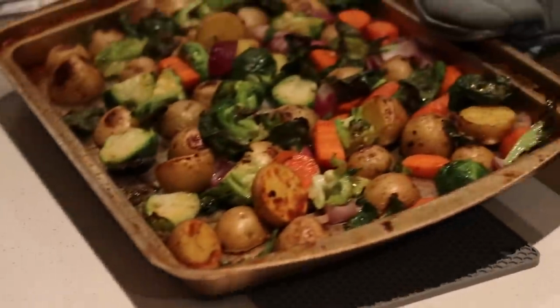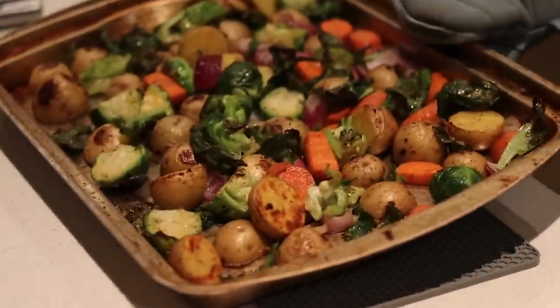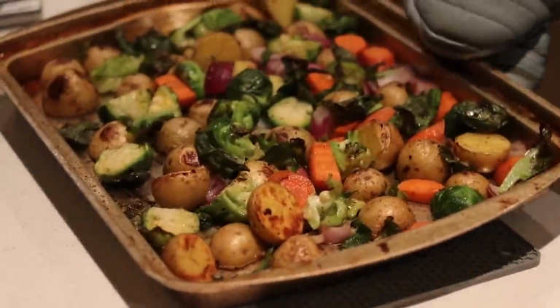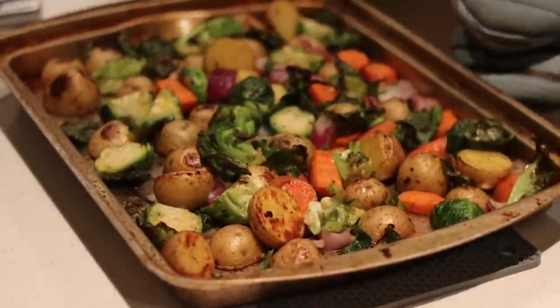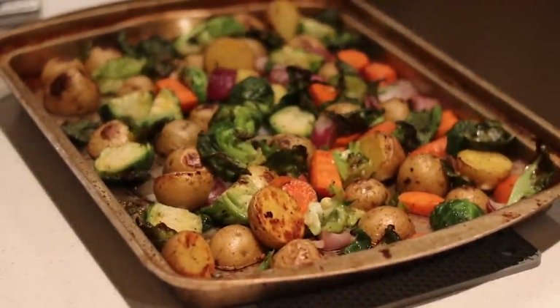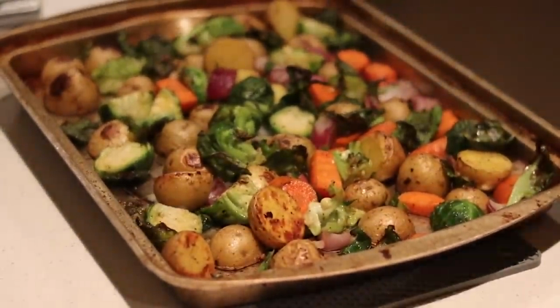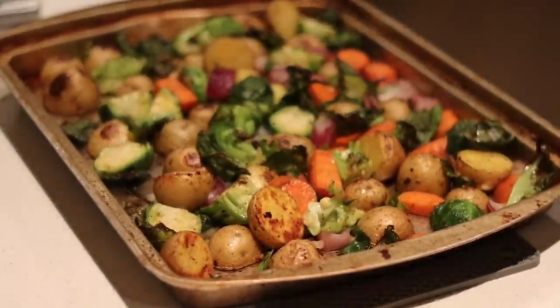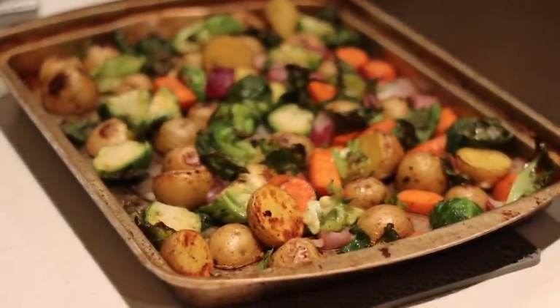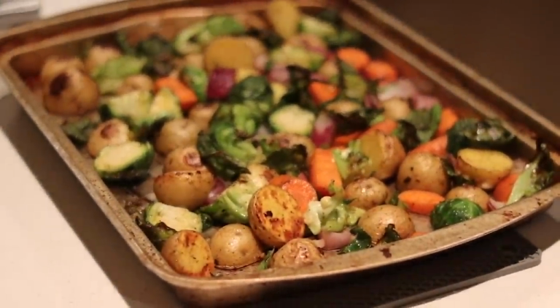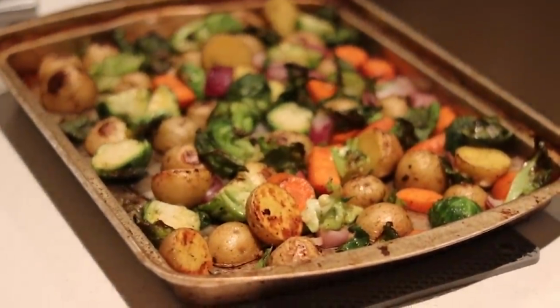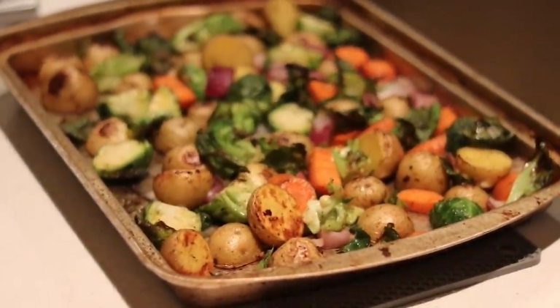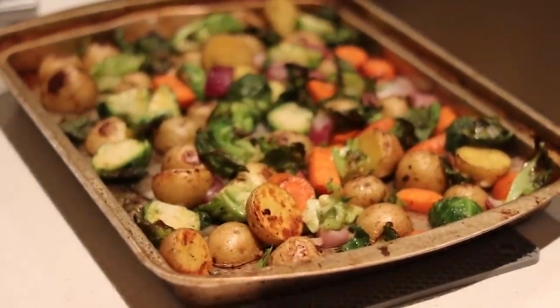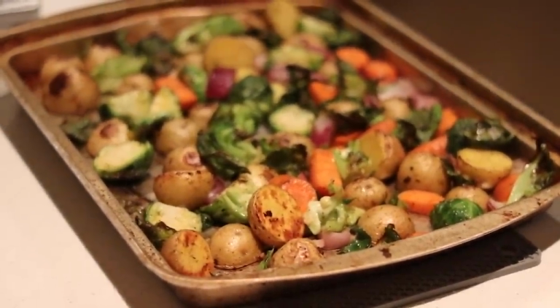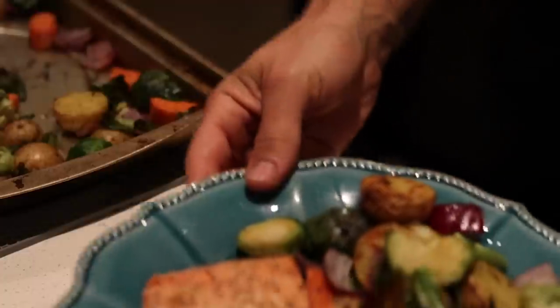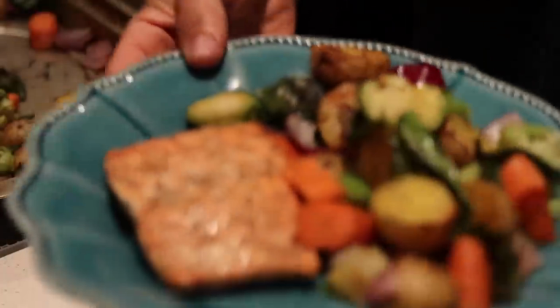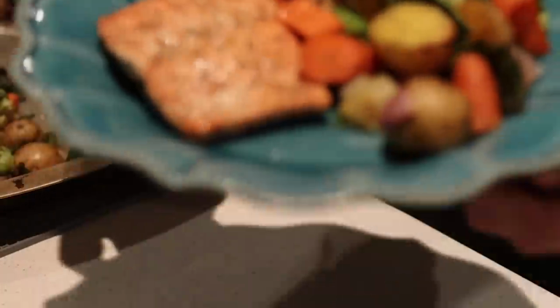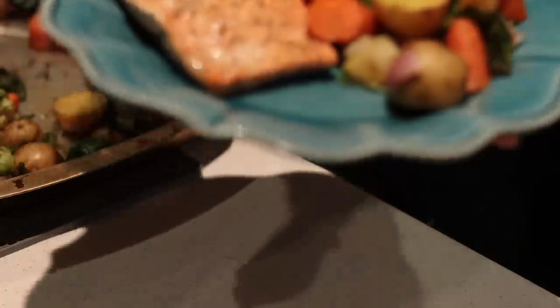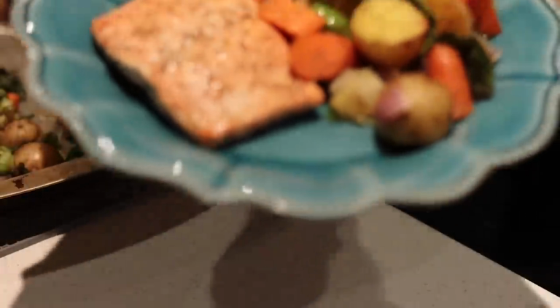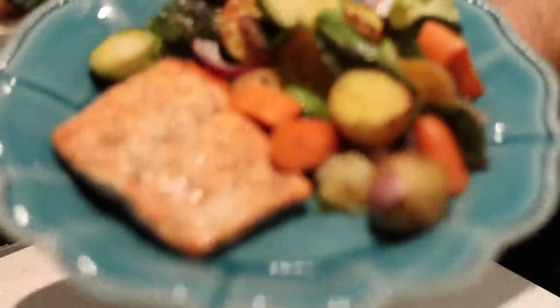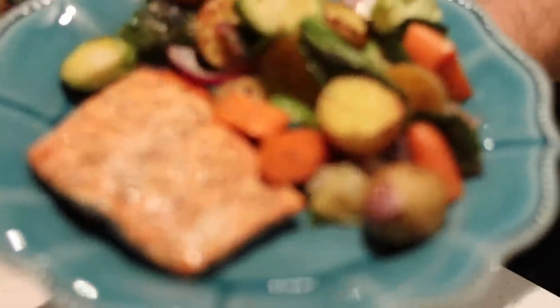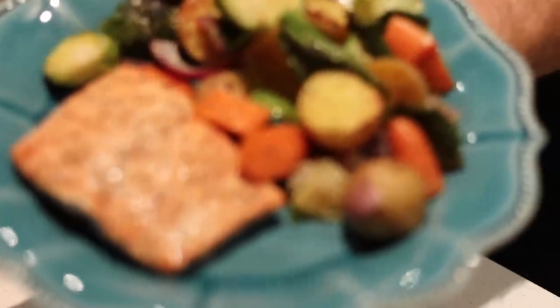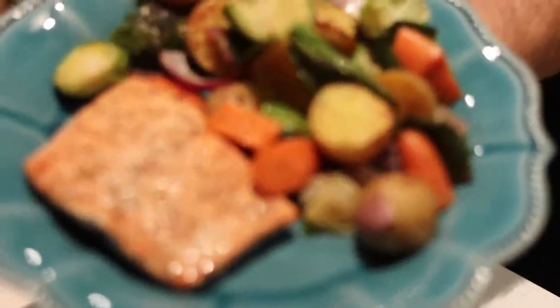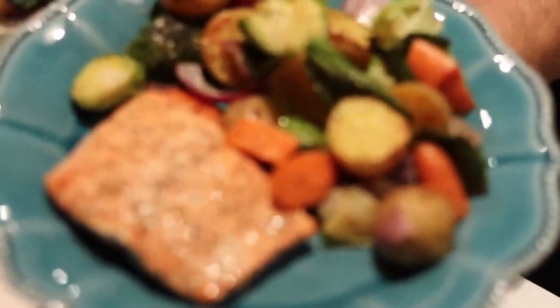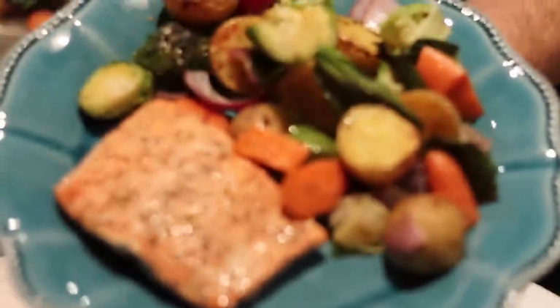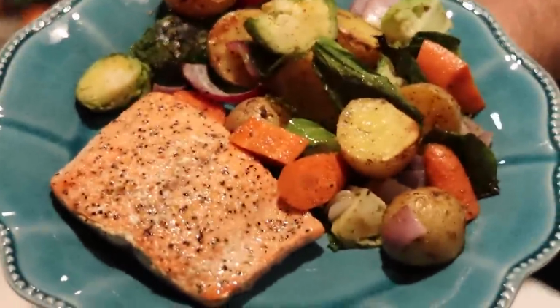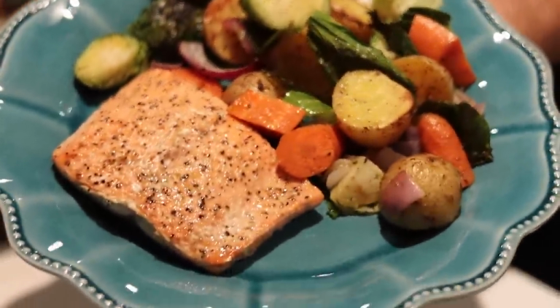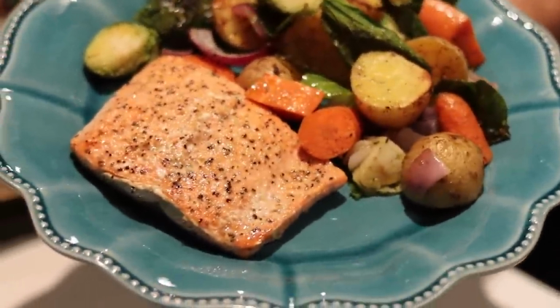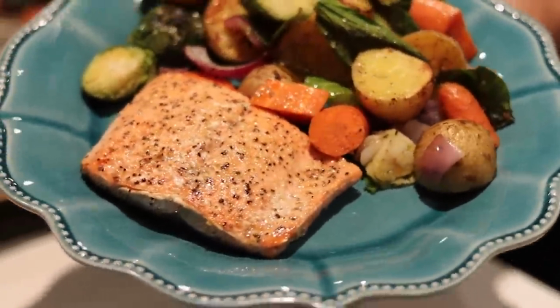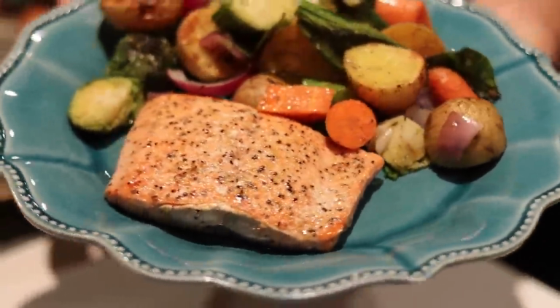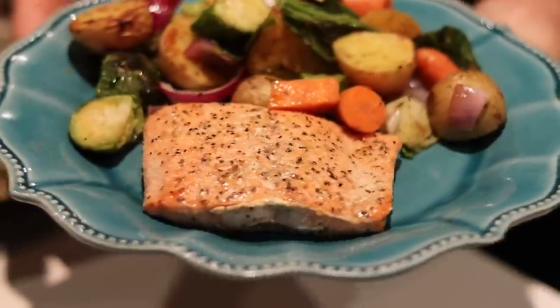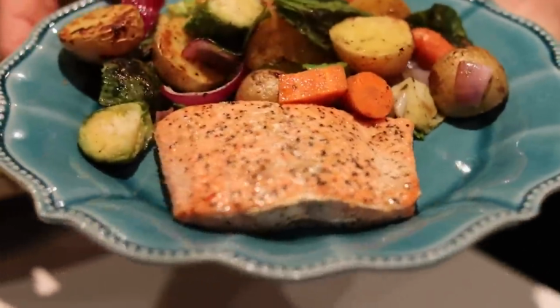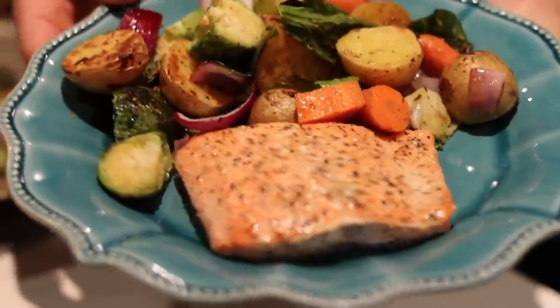Roasted vegetables, roasted potatoes, served alongside some salmon. Put a little lemon juice on that salmon. A beautiful meal.